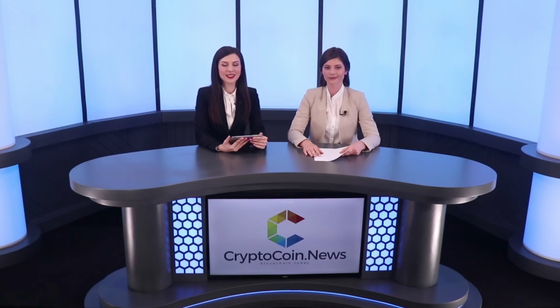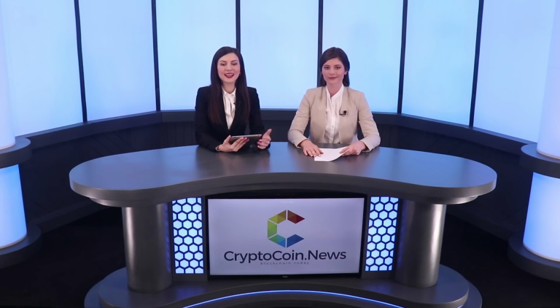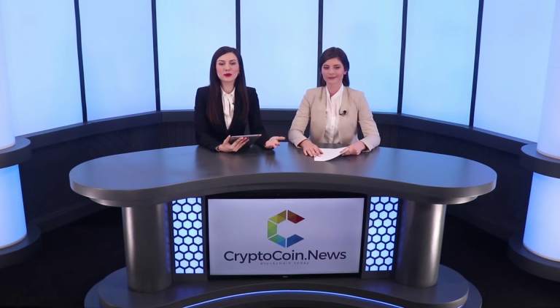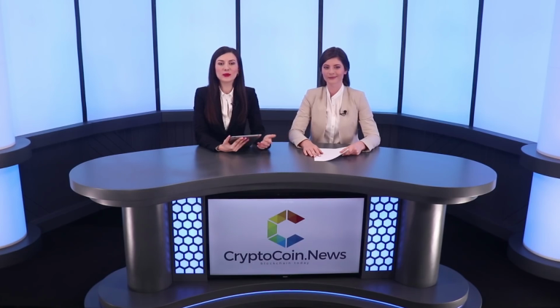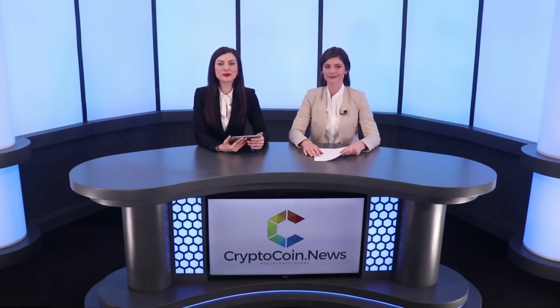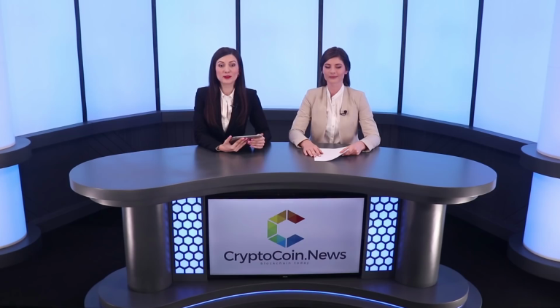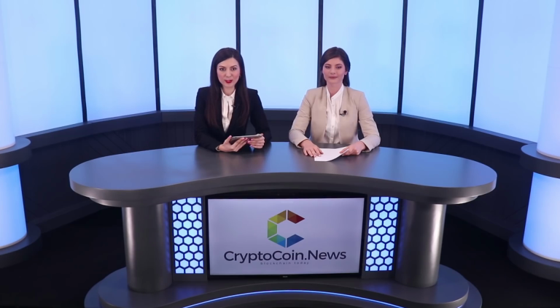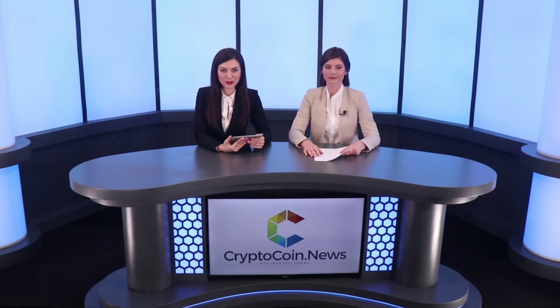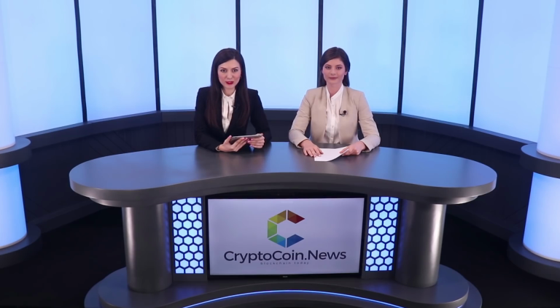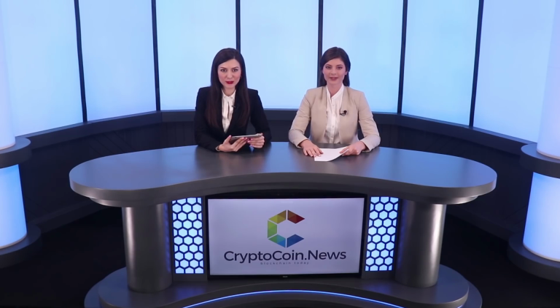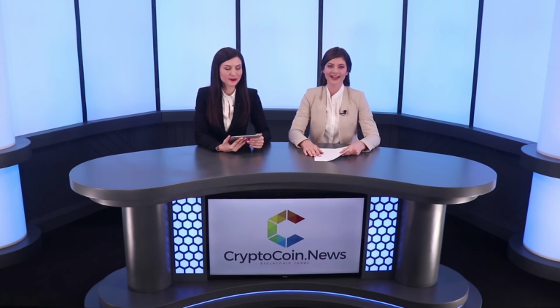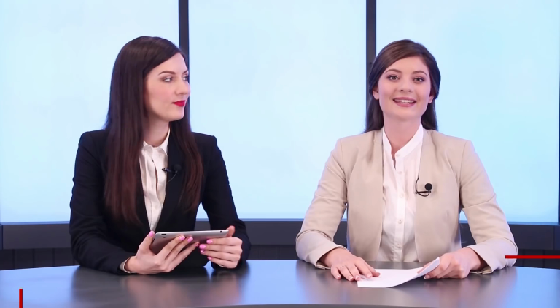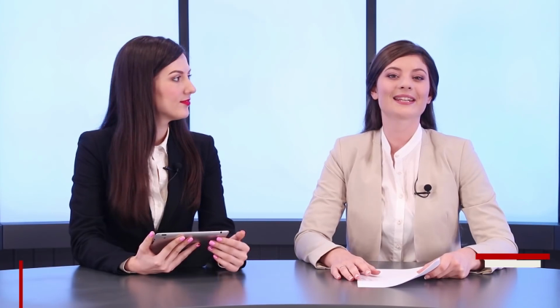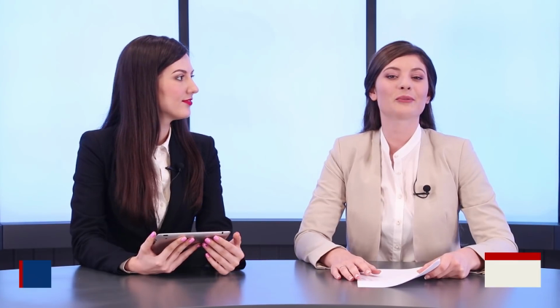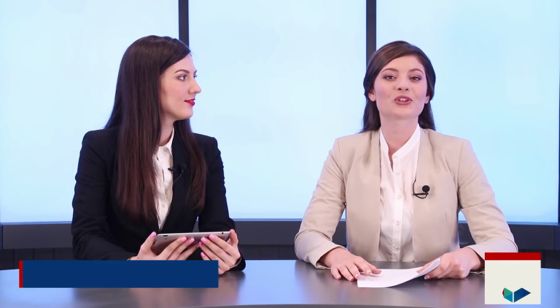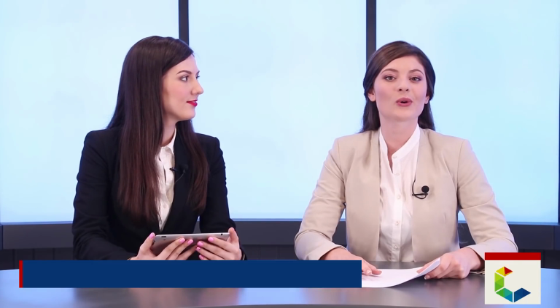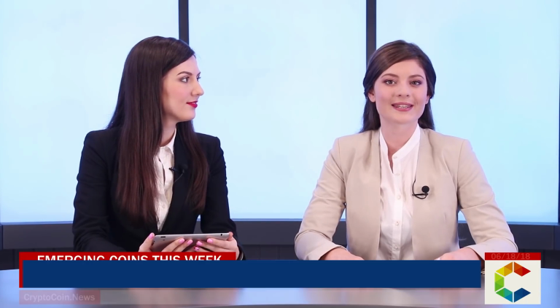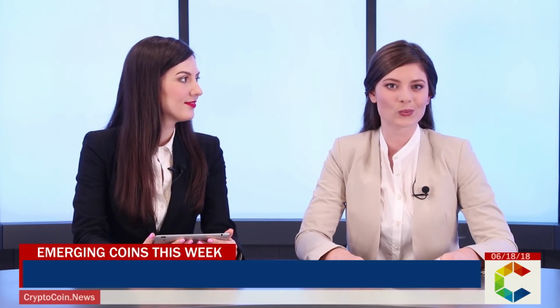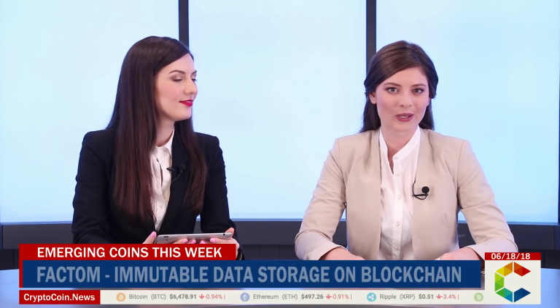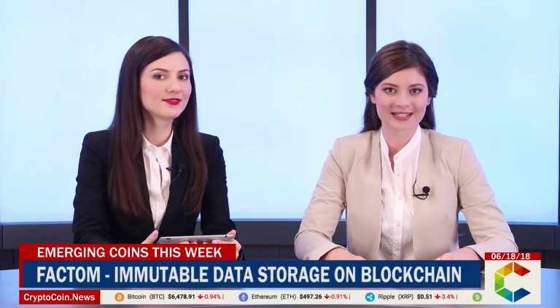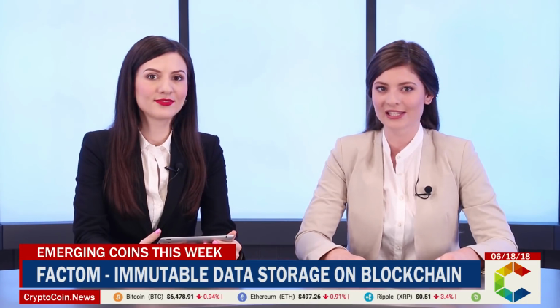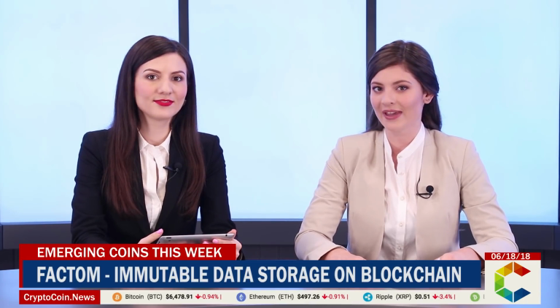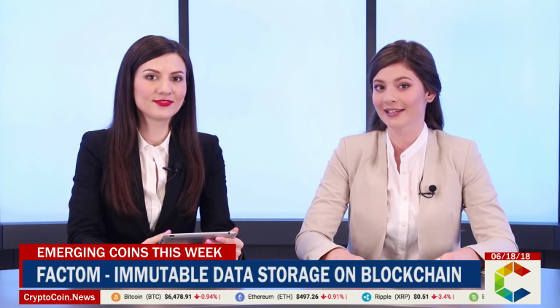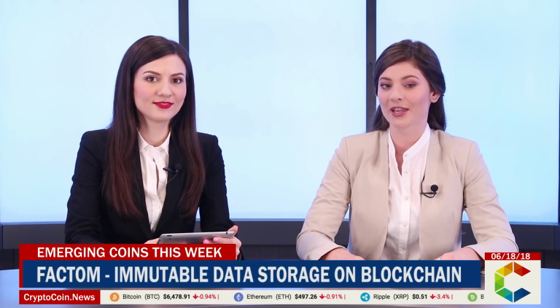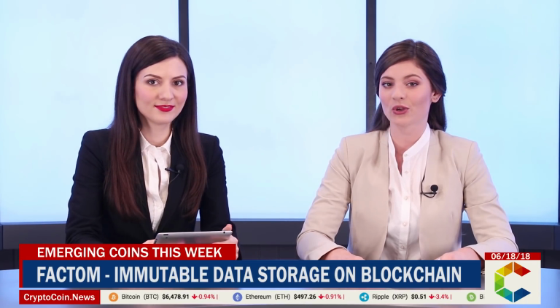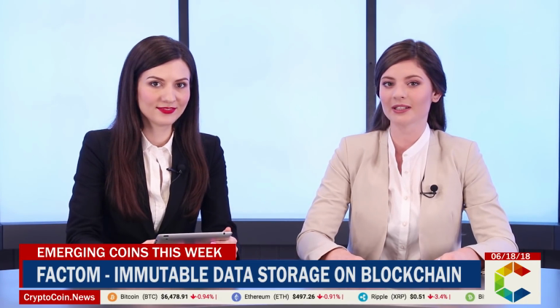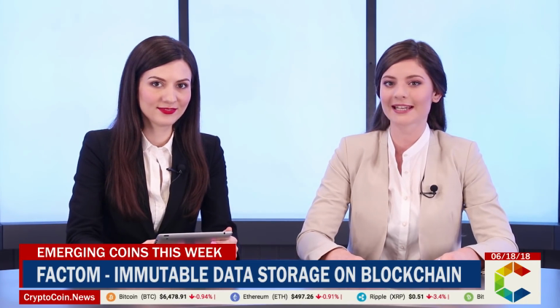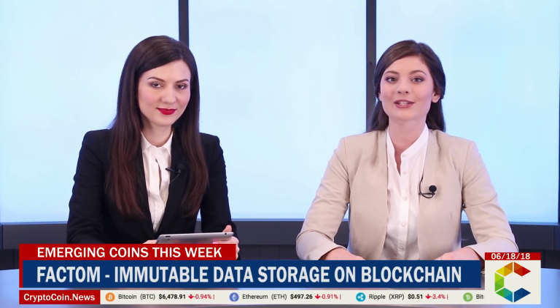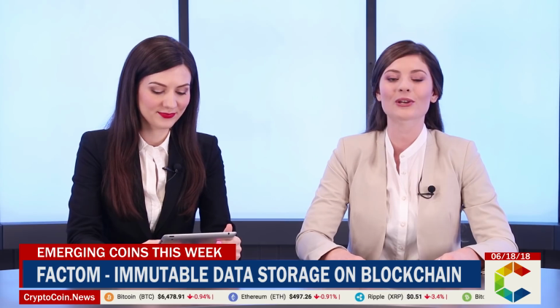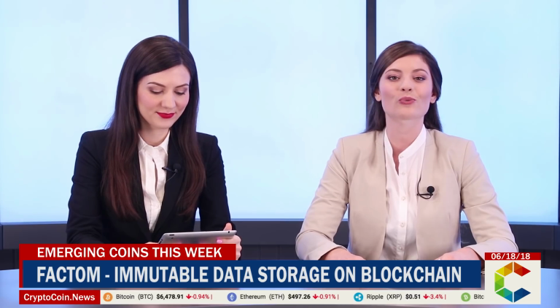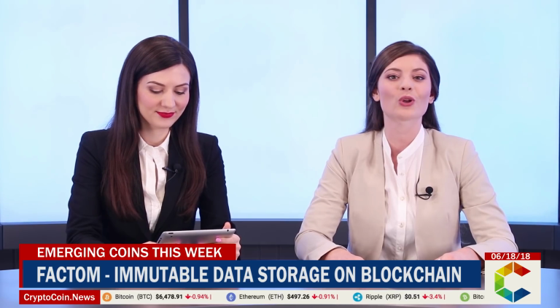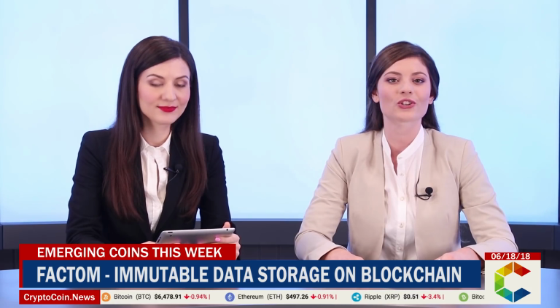Hello and welcome to CryptoCoin.News. Today on Emerging Coins This Week, we discuss Factum, the immutable data storage on blockchain.